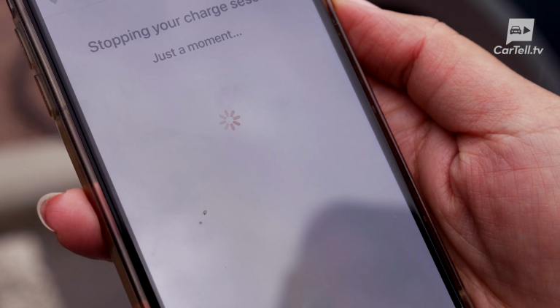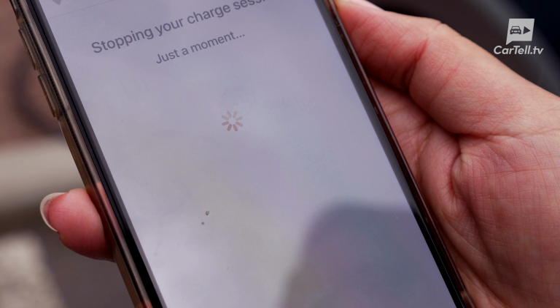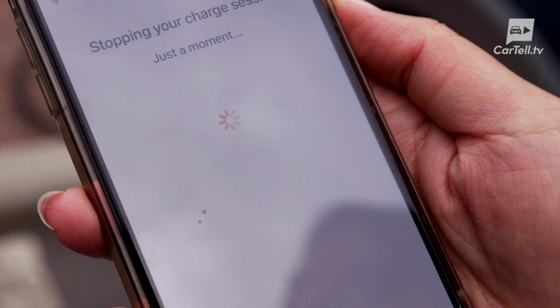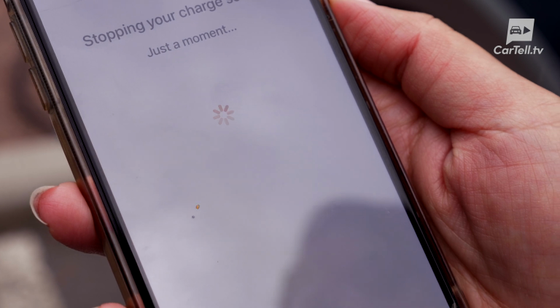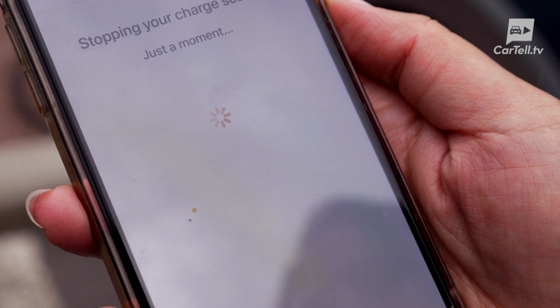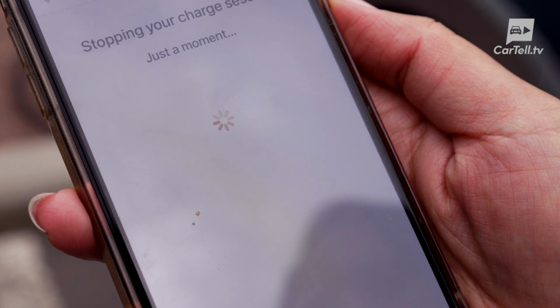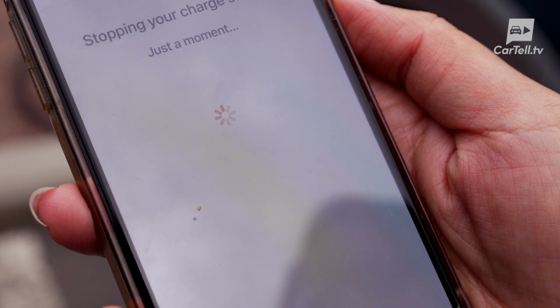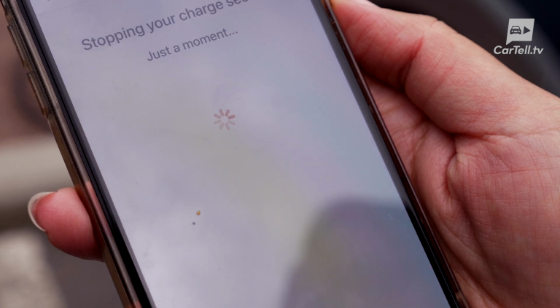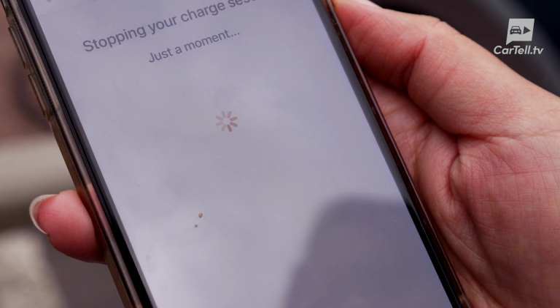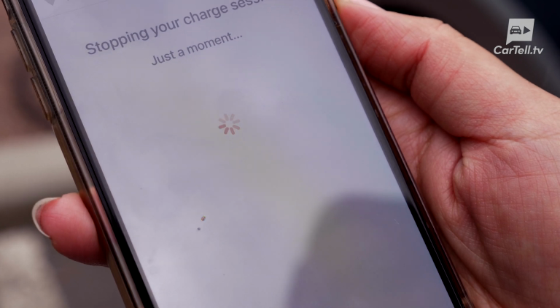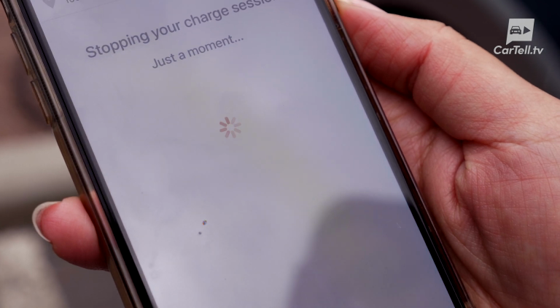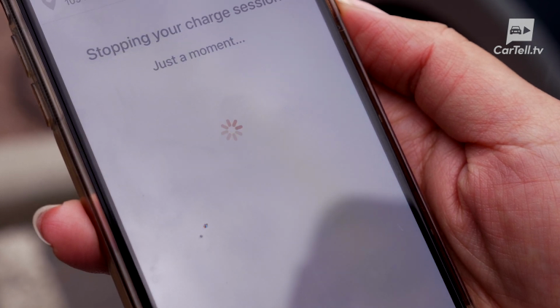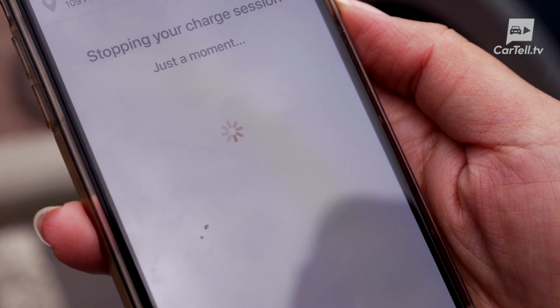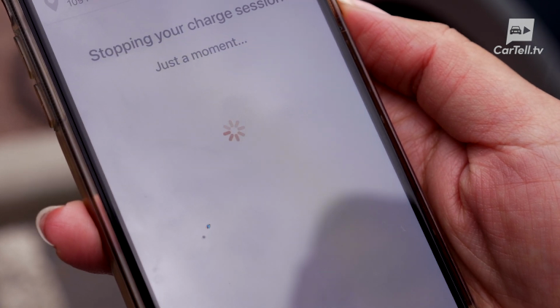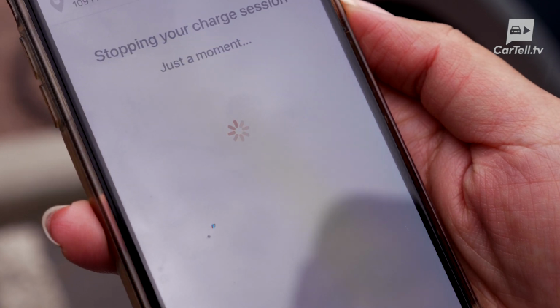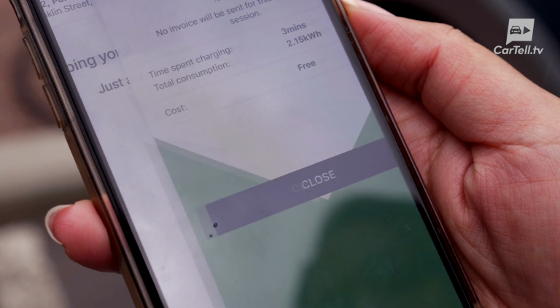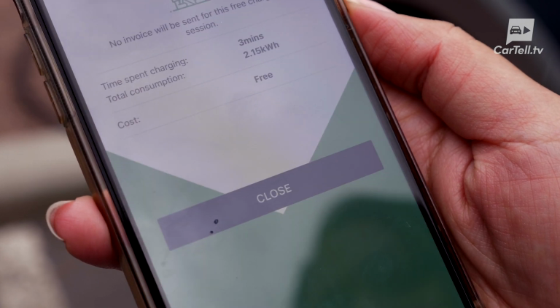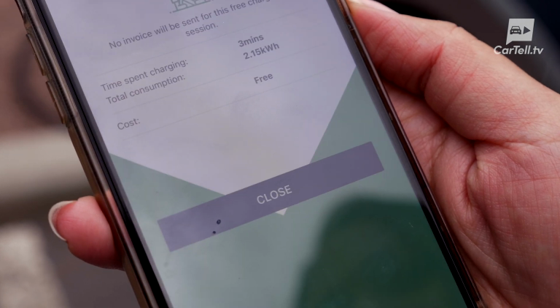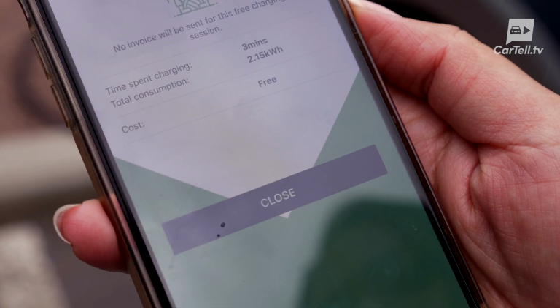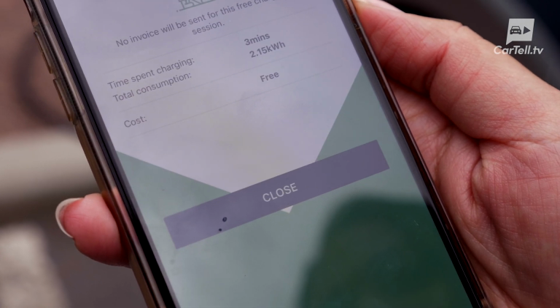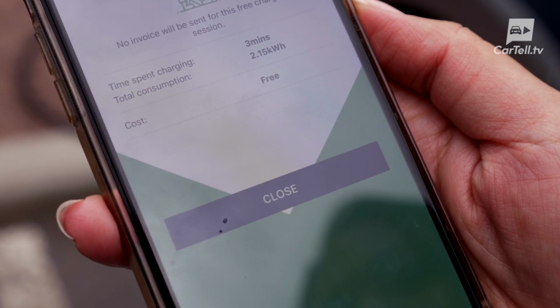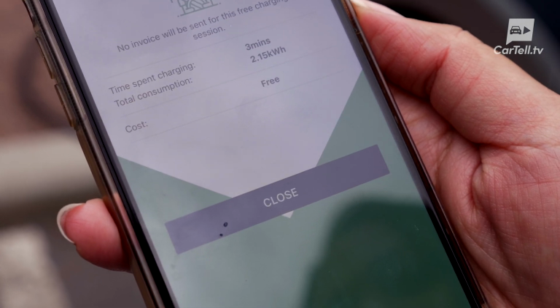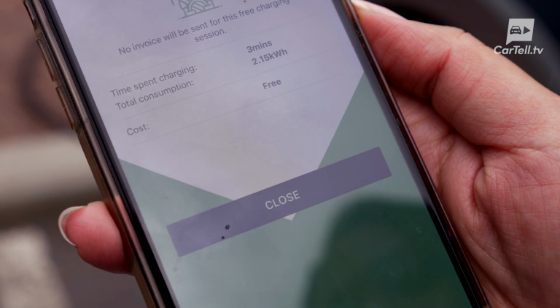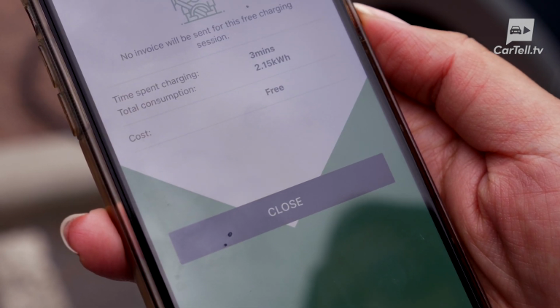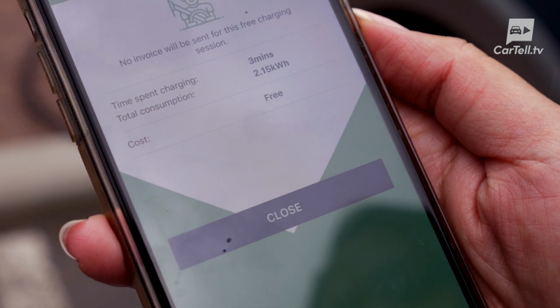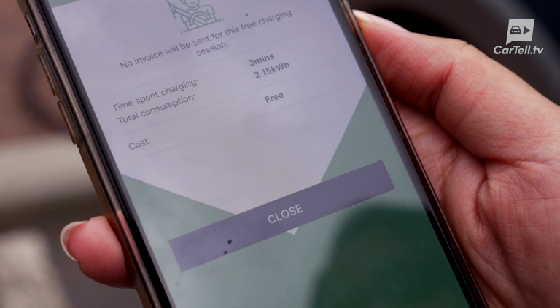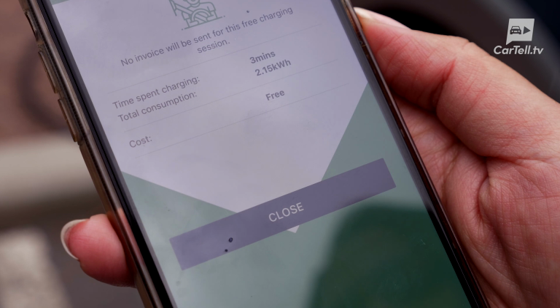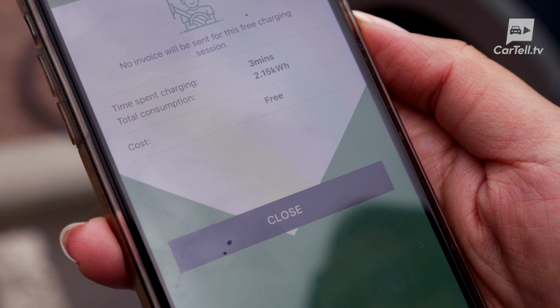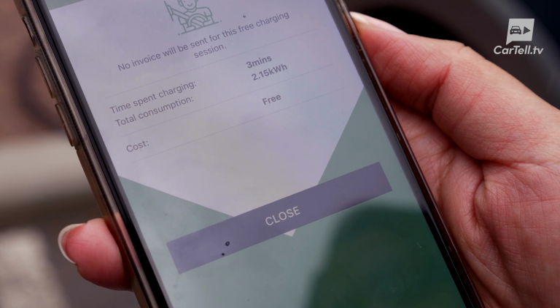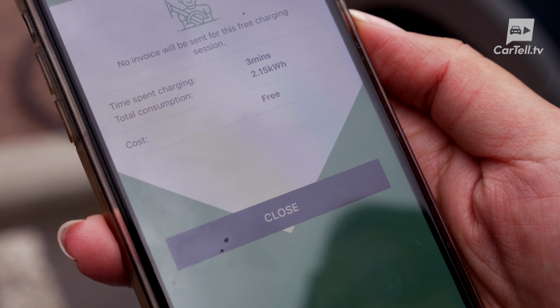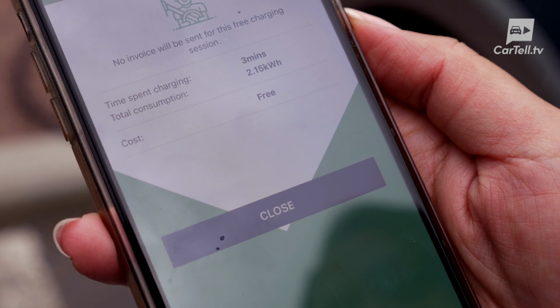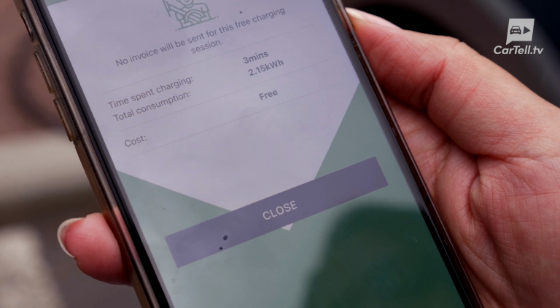One thing I notice on this app is it doesn't actually show you how much it's costing you until the end of your session. That's a little sneaky.